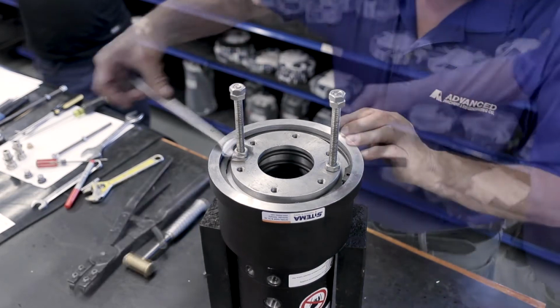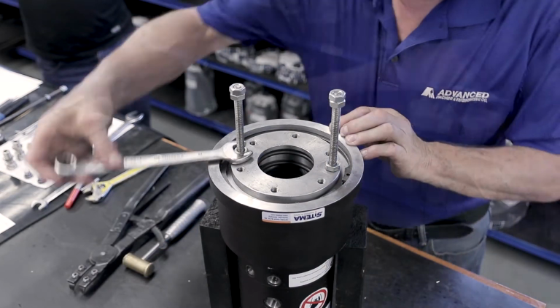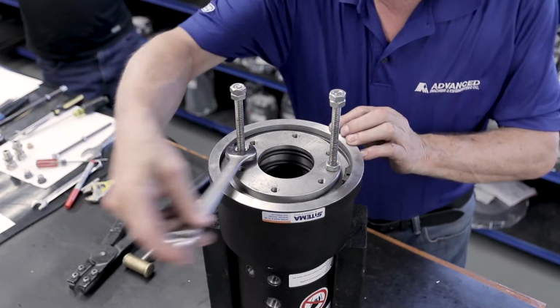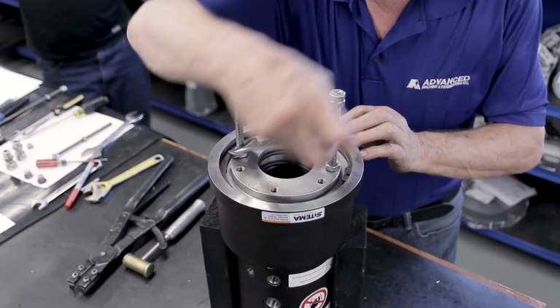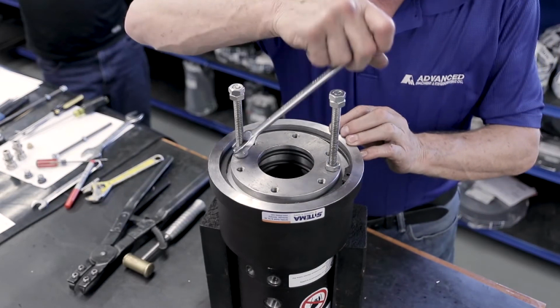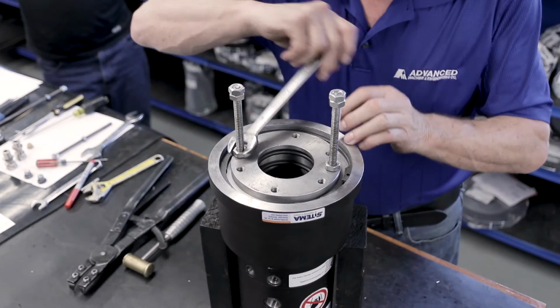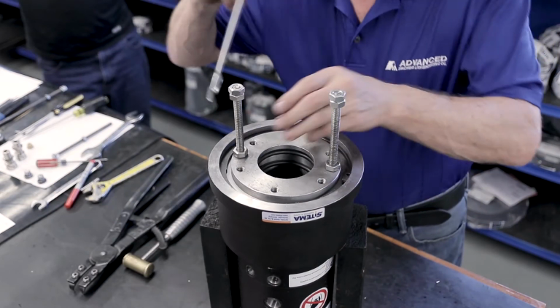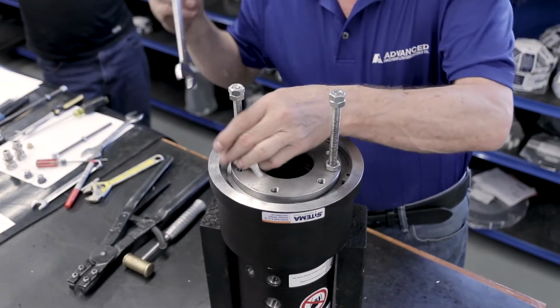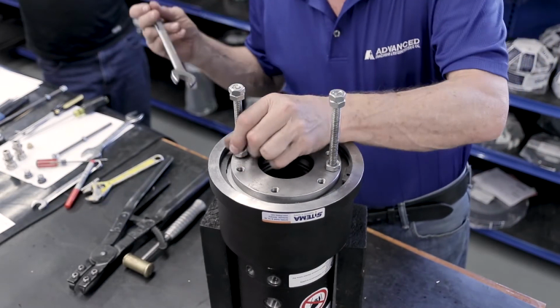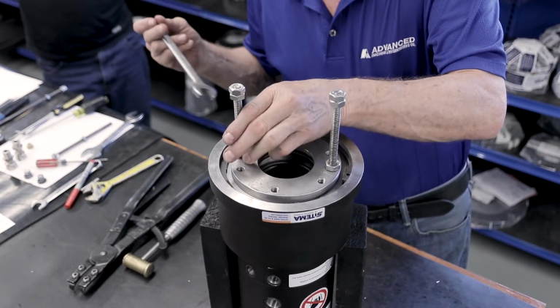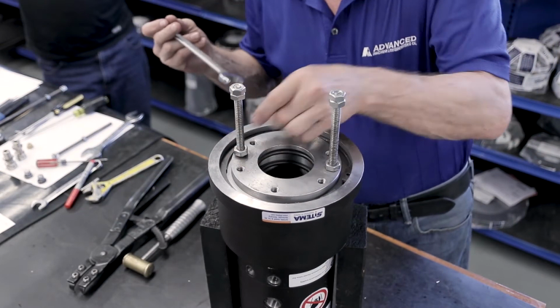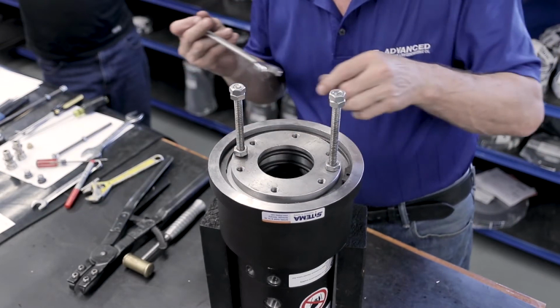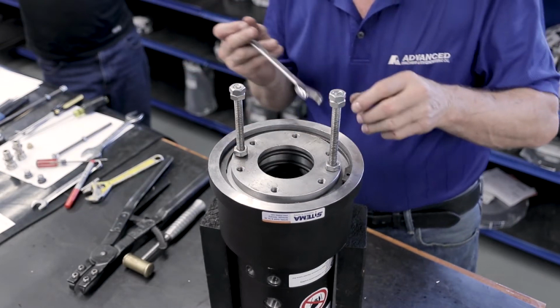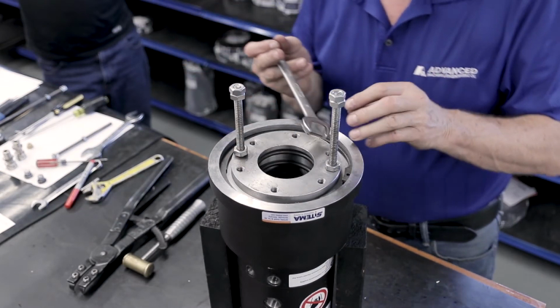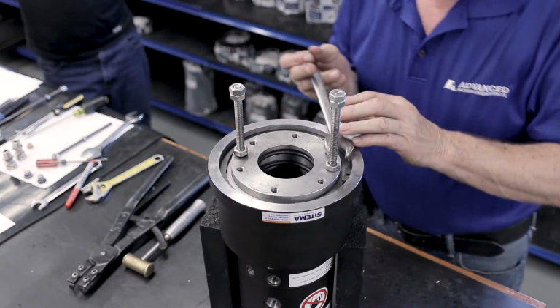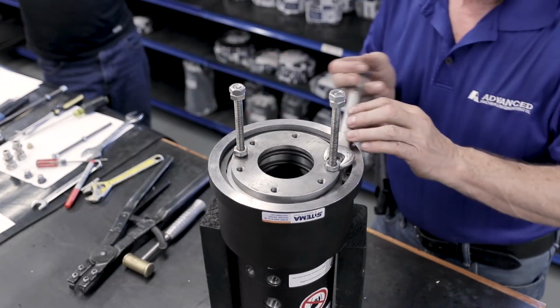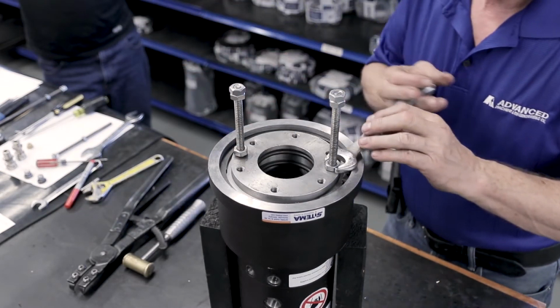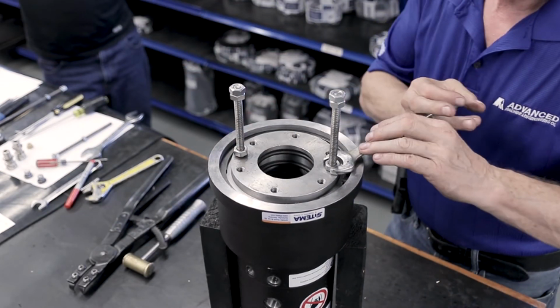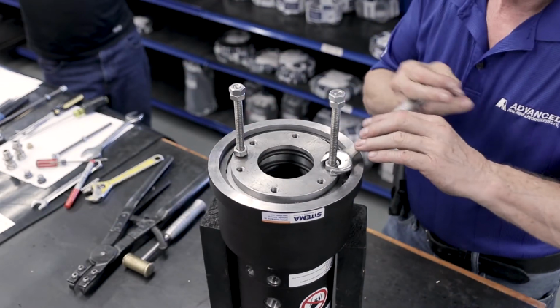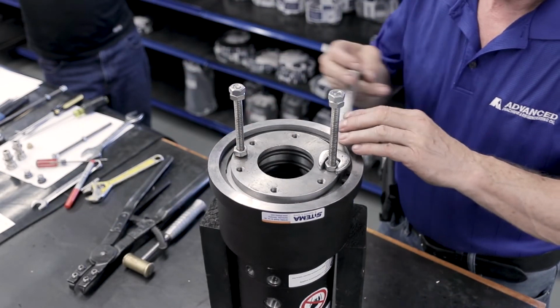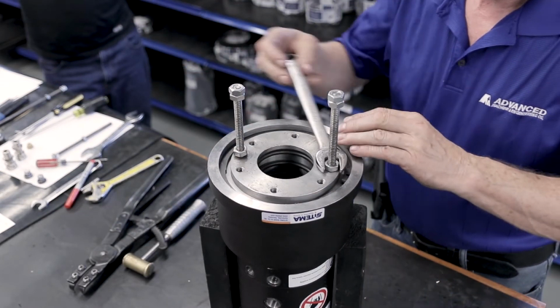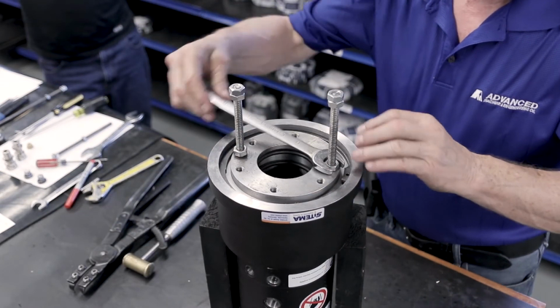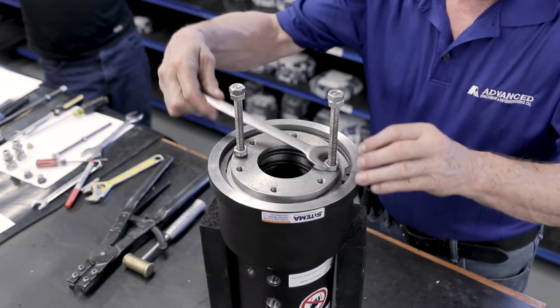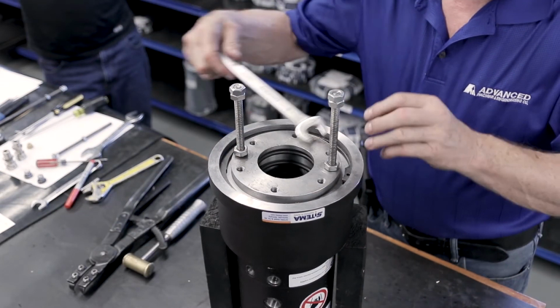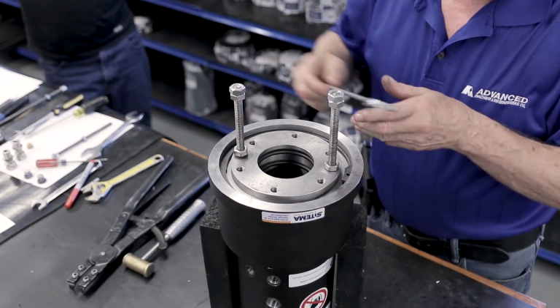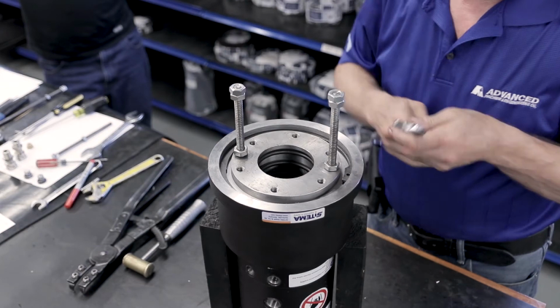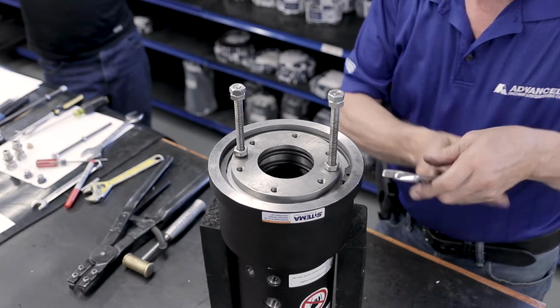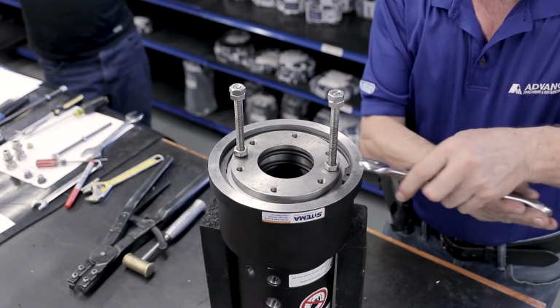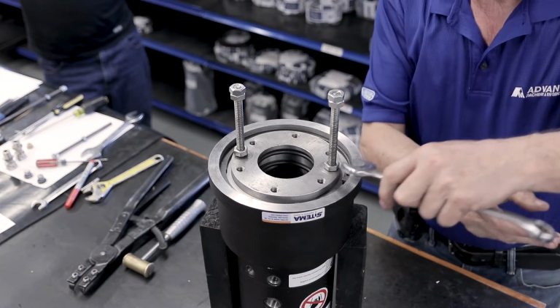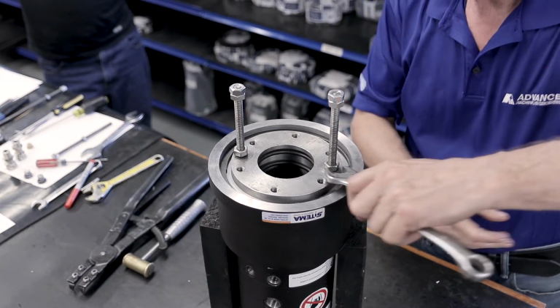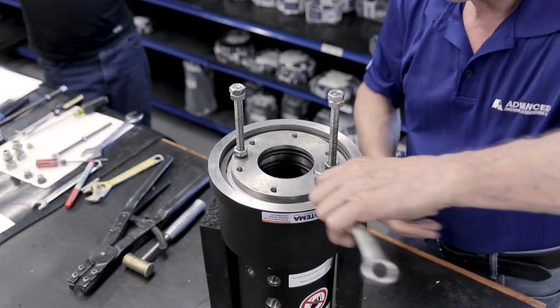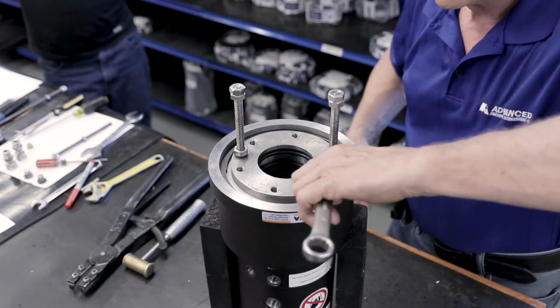With the snap ring installed, remove the two nuts and bolts.